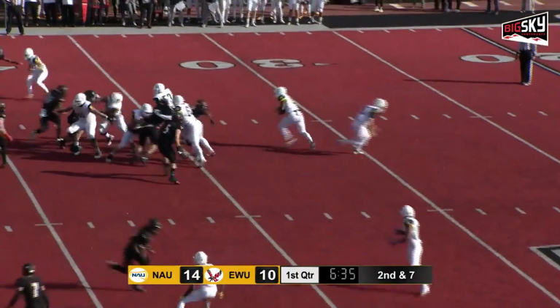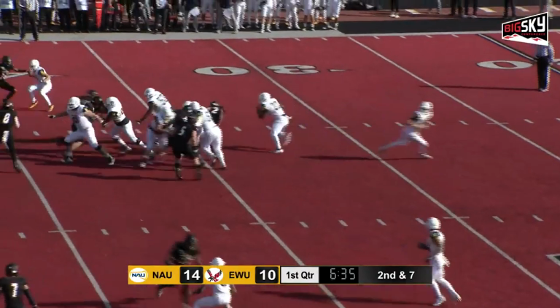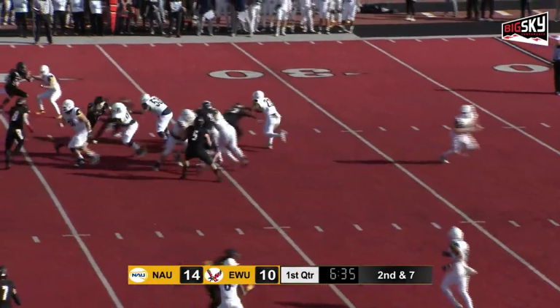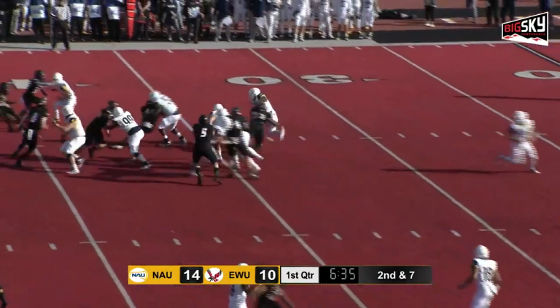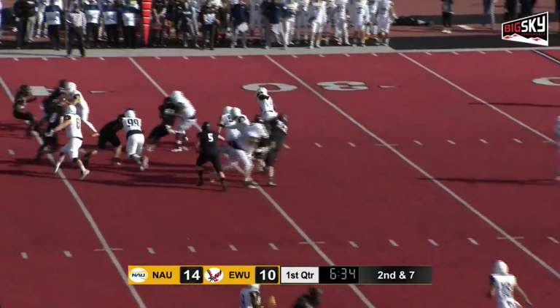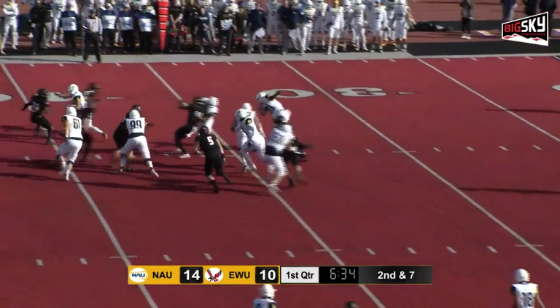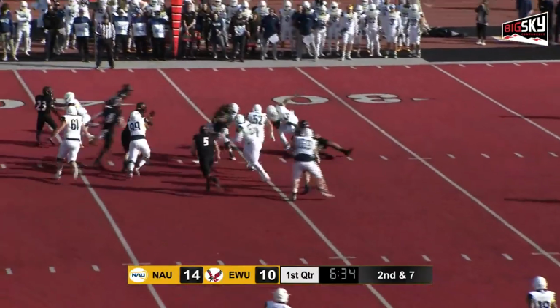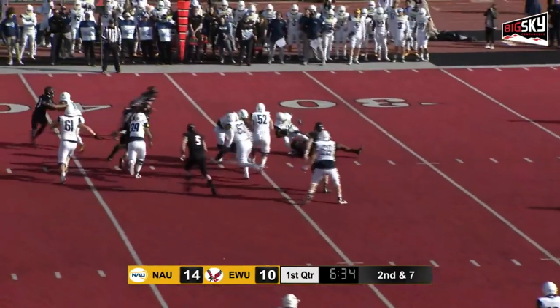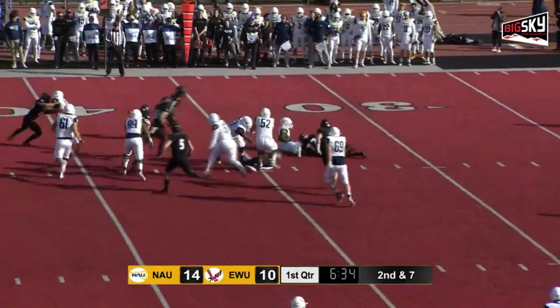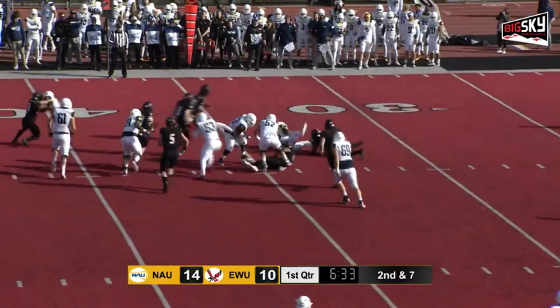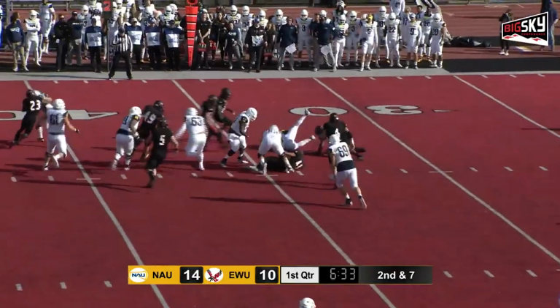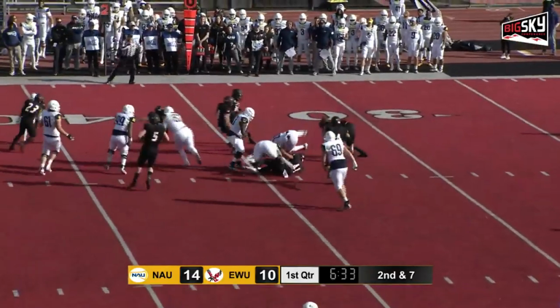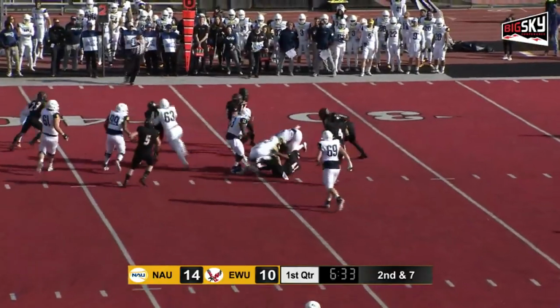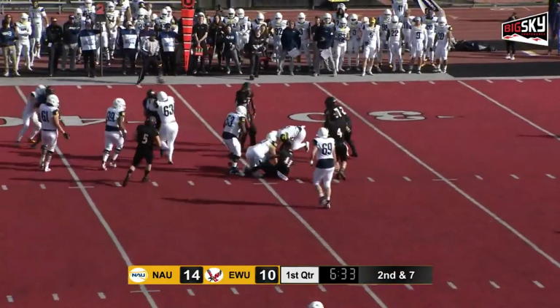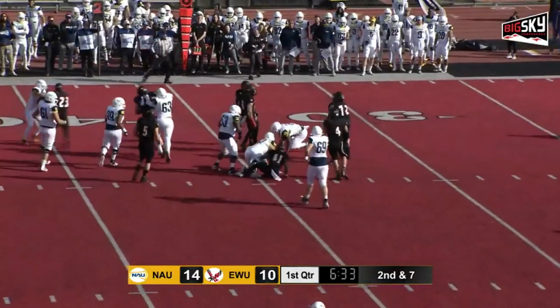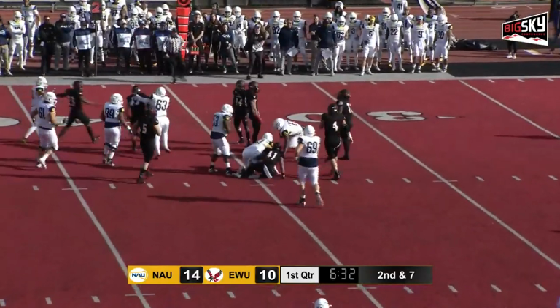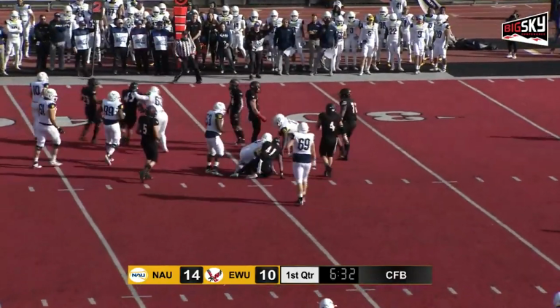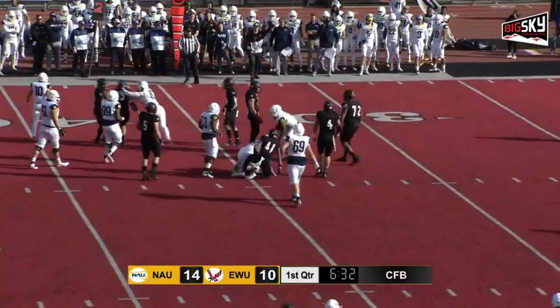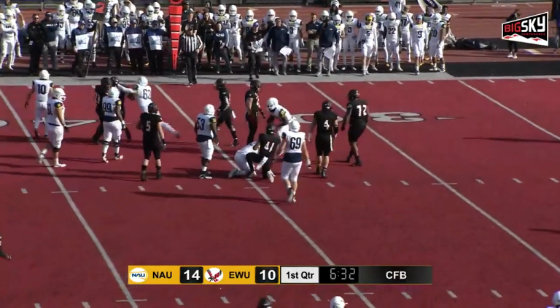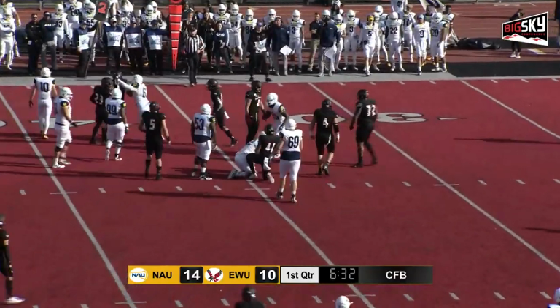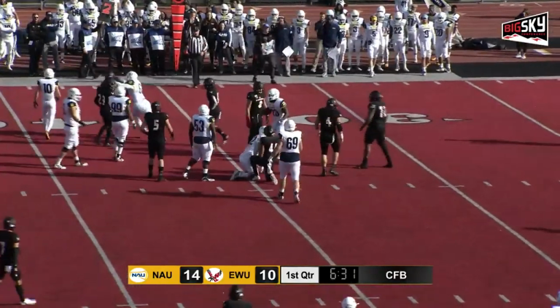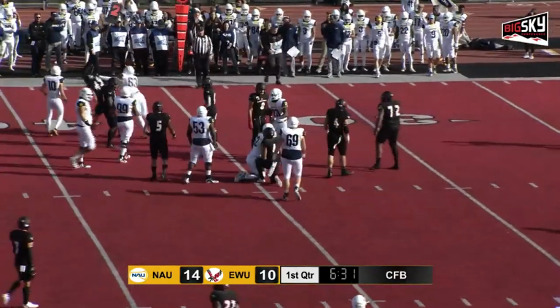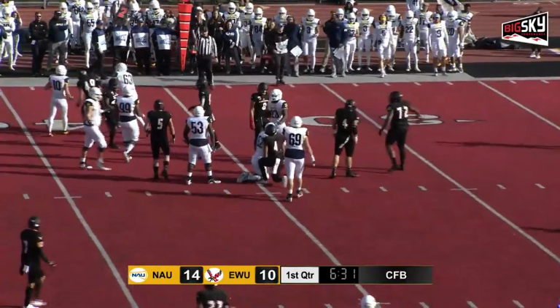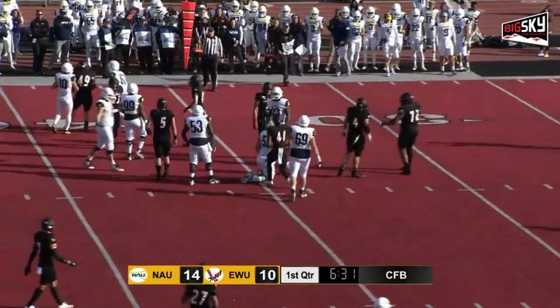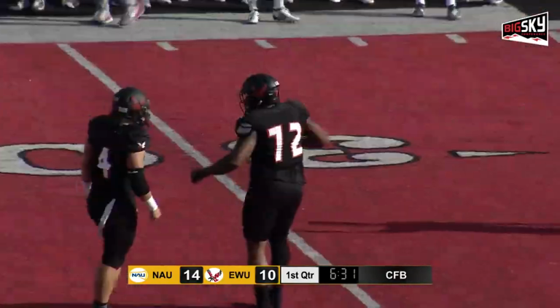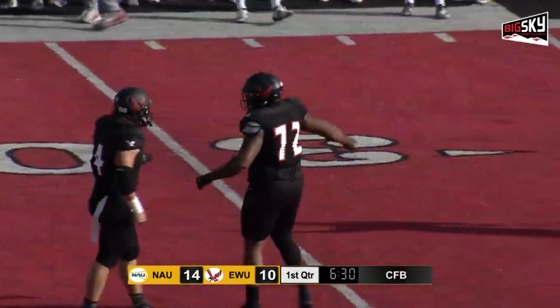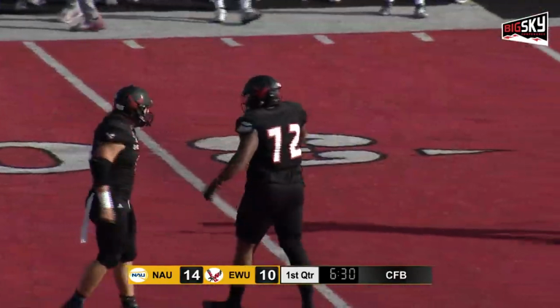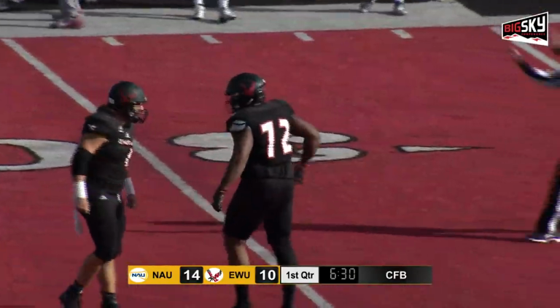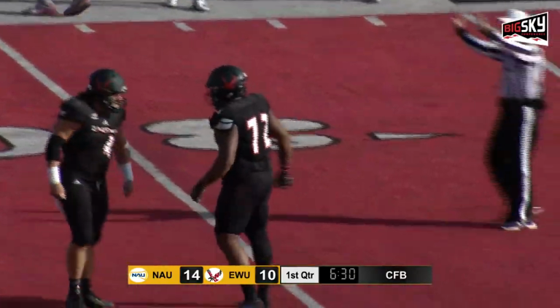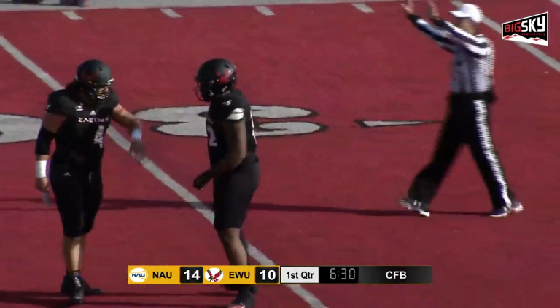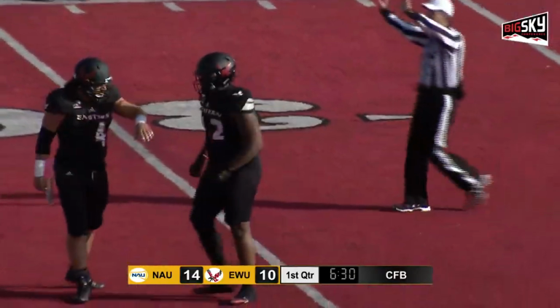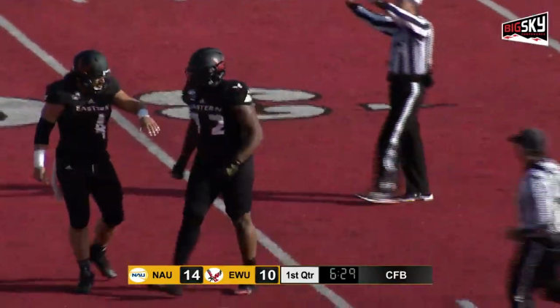And again, the give to the right side. Great defensive play down there by number 72, Keith Moore.